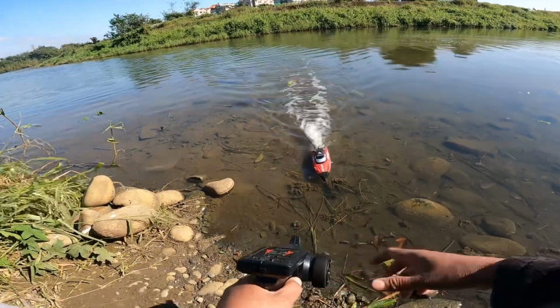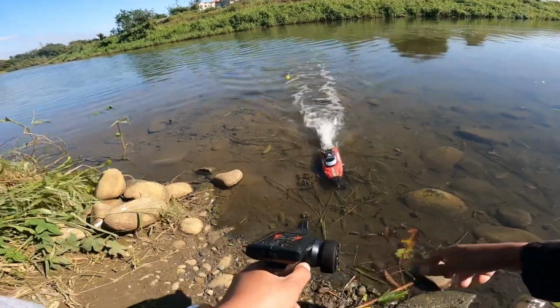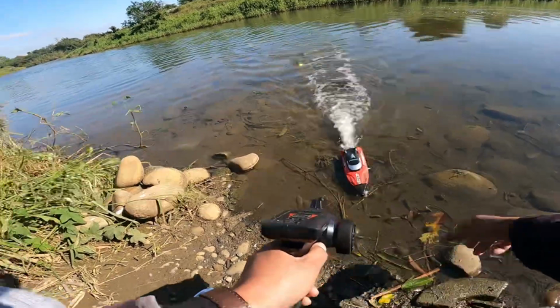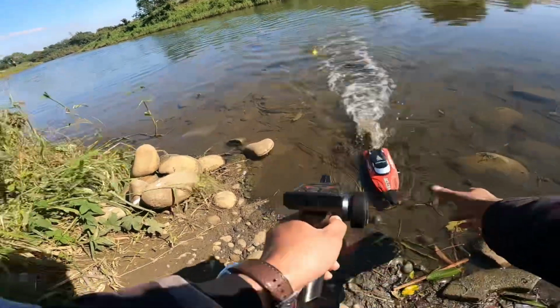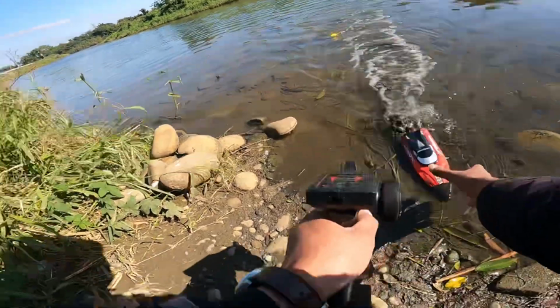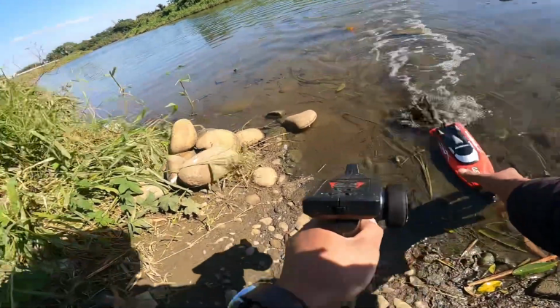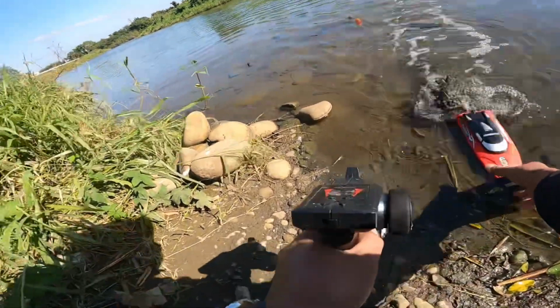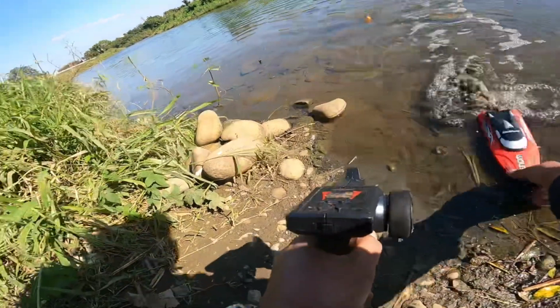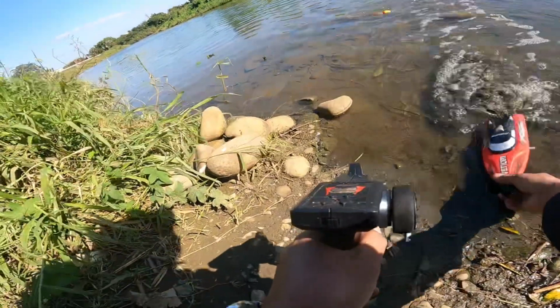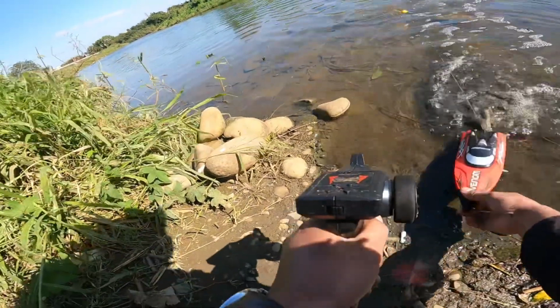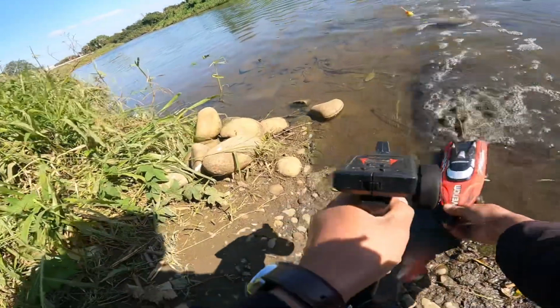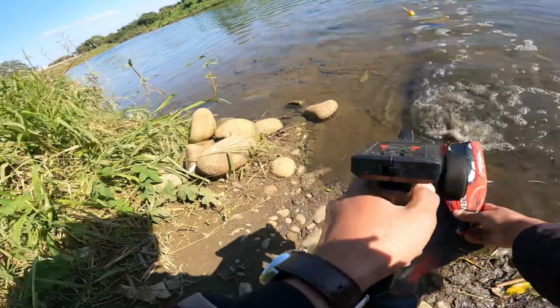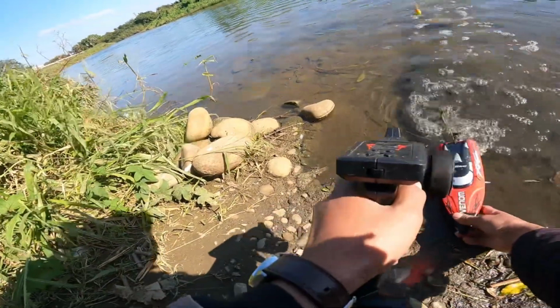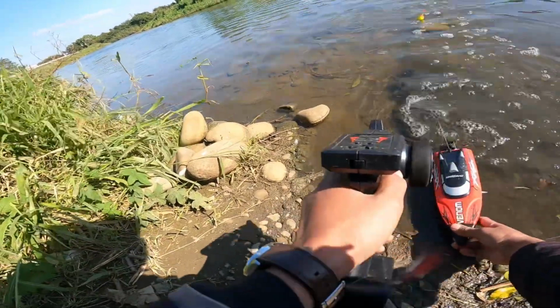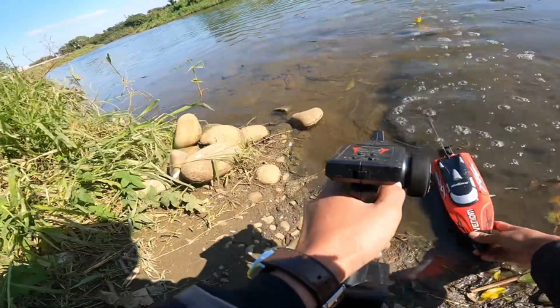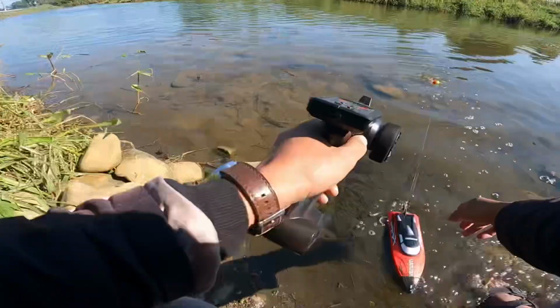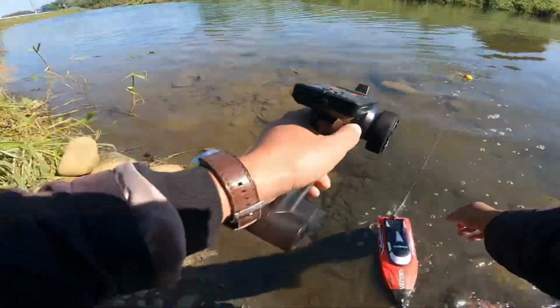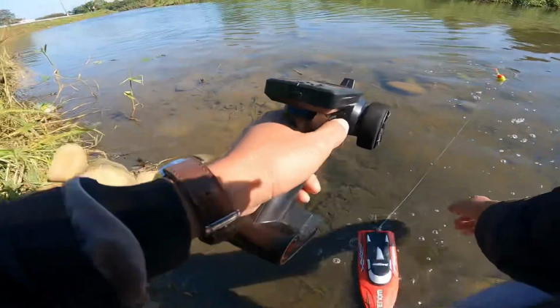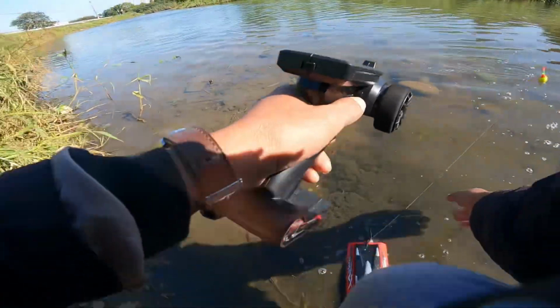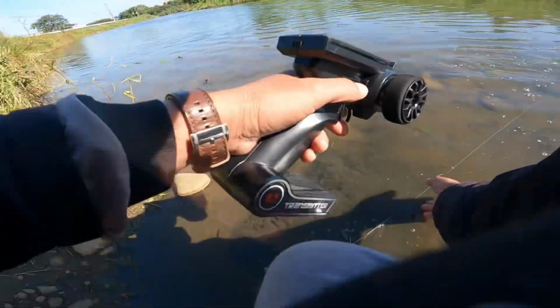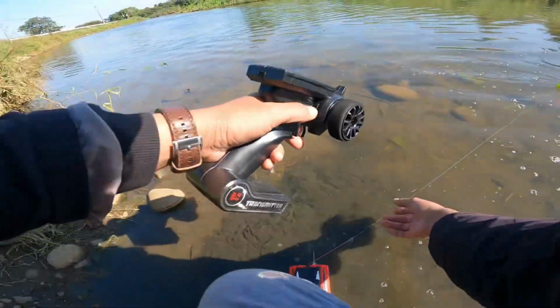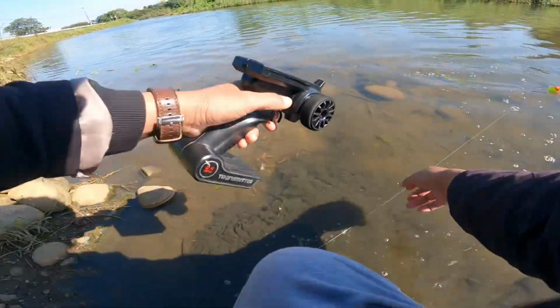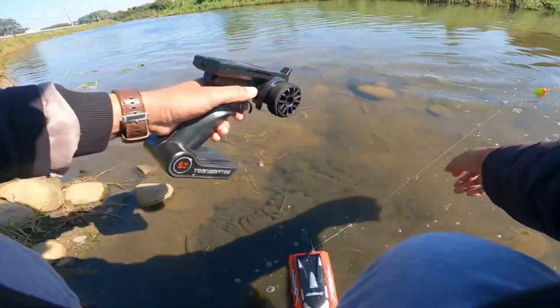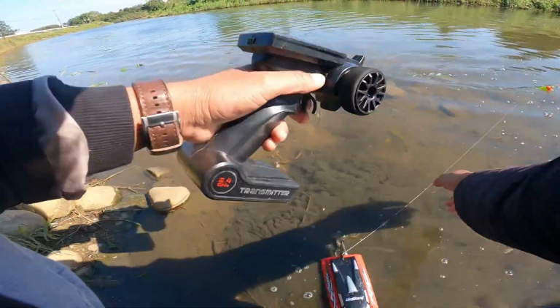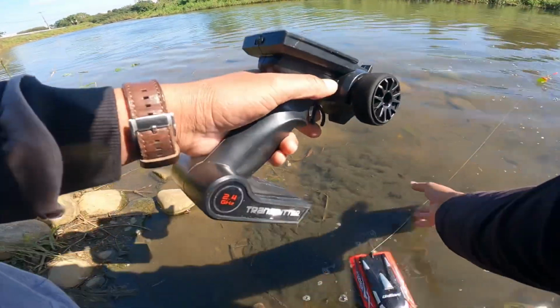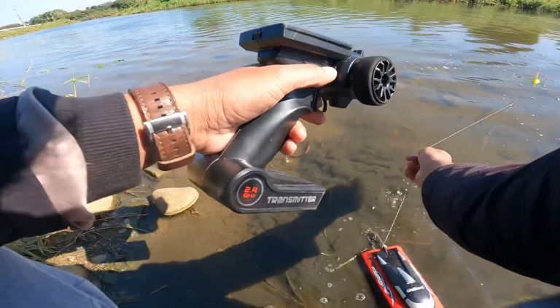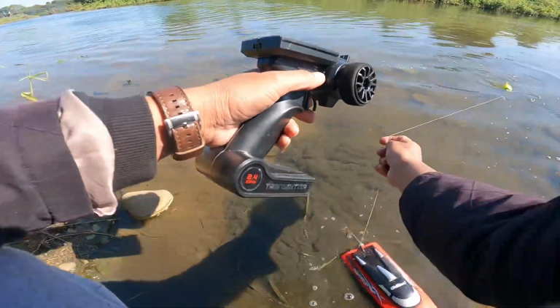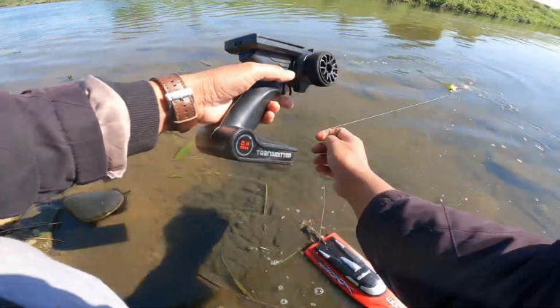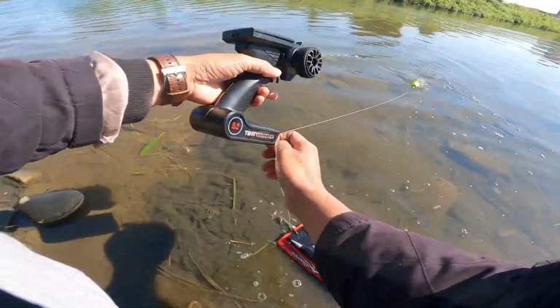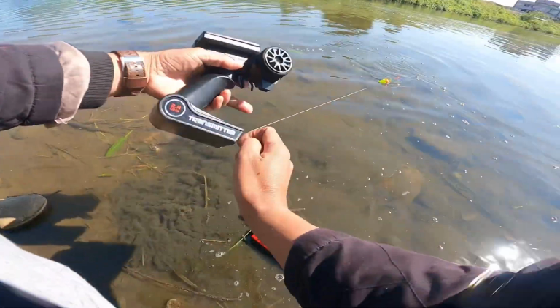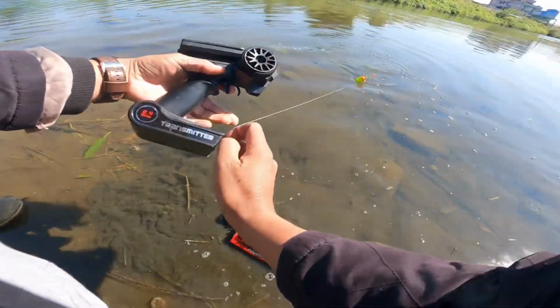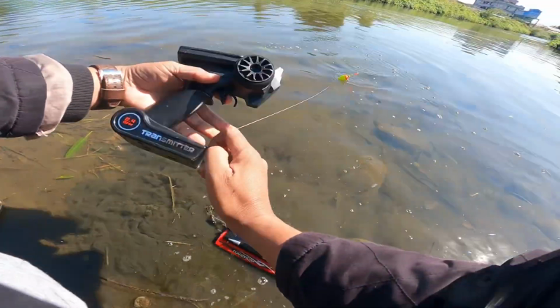Yo, what's up? It's a lot of our fishing experiments.